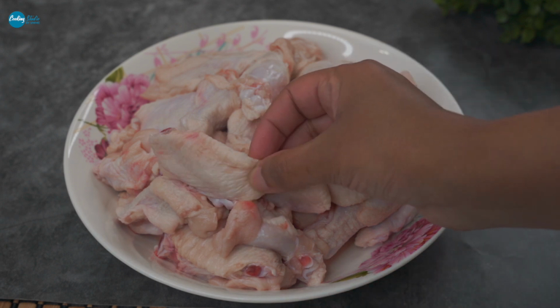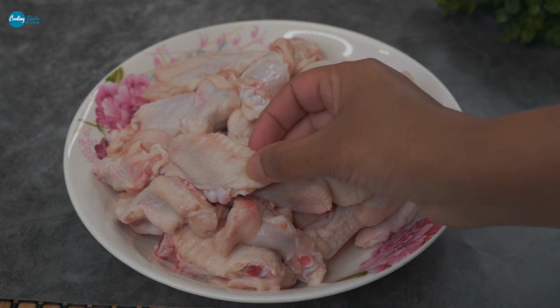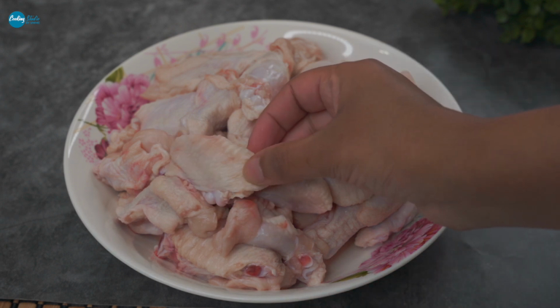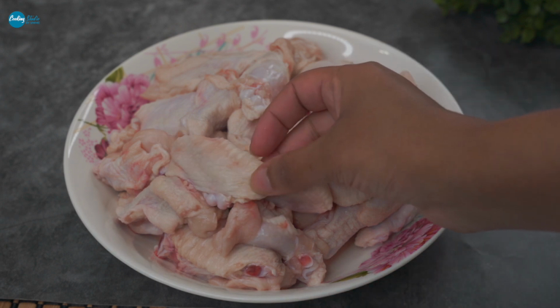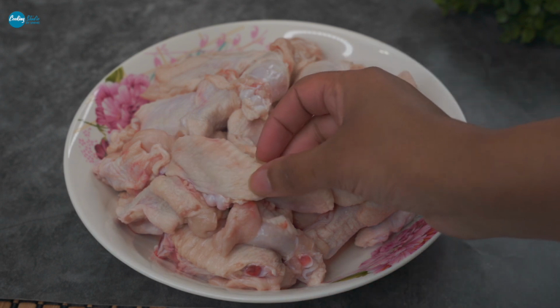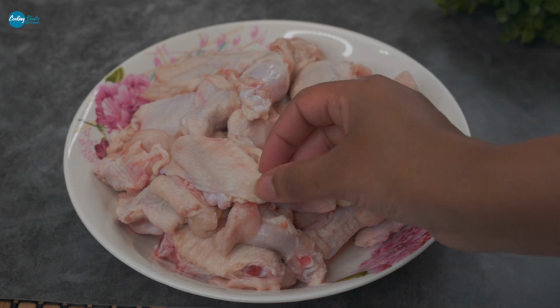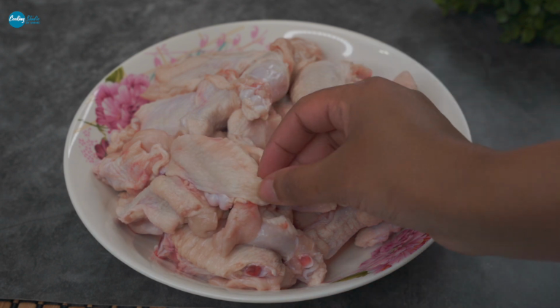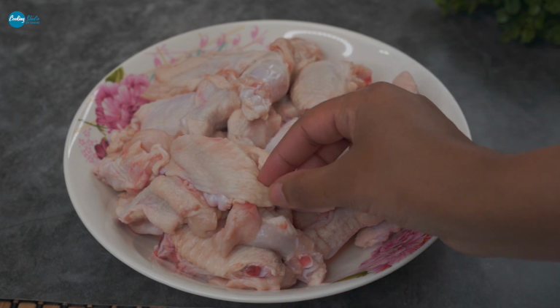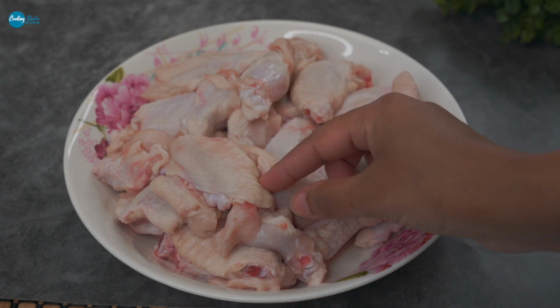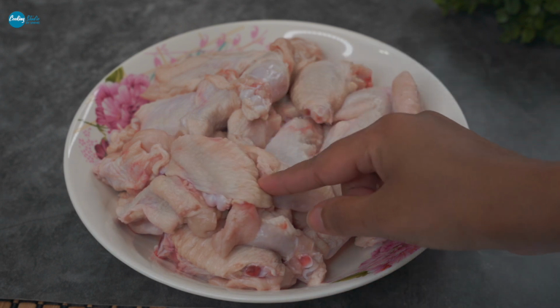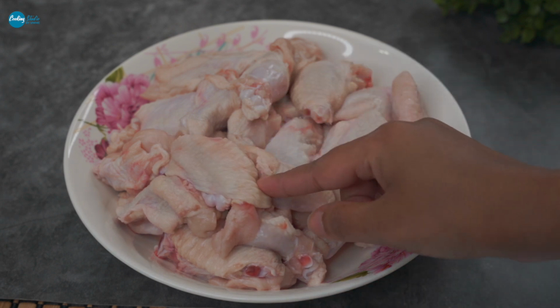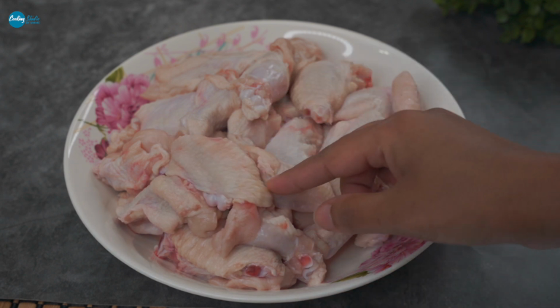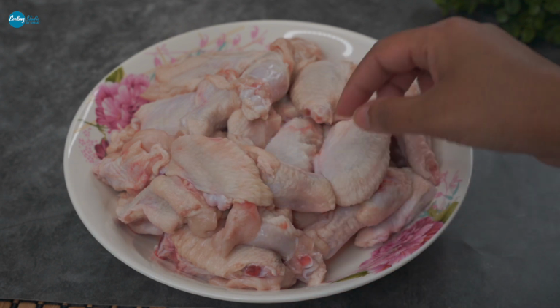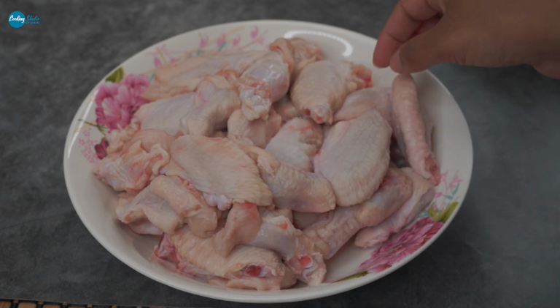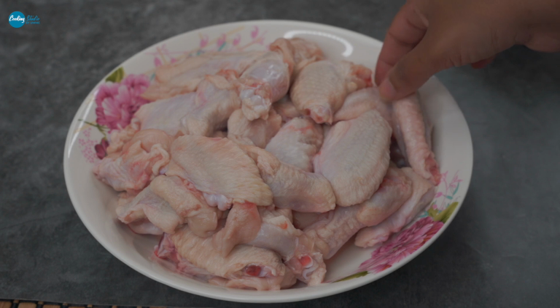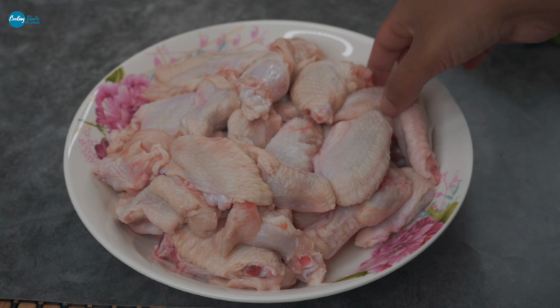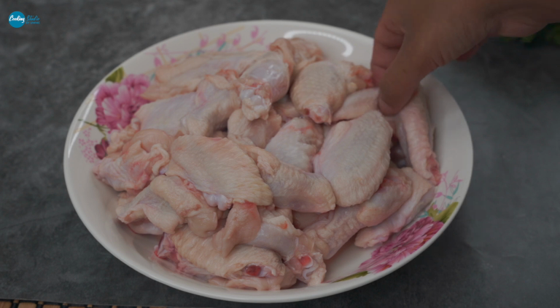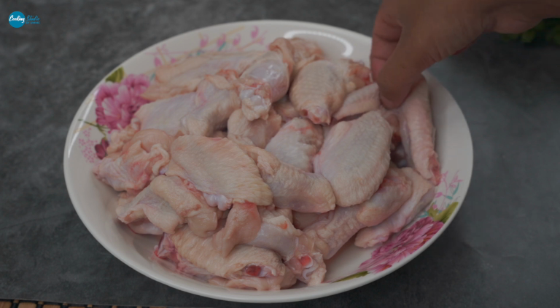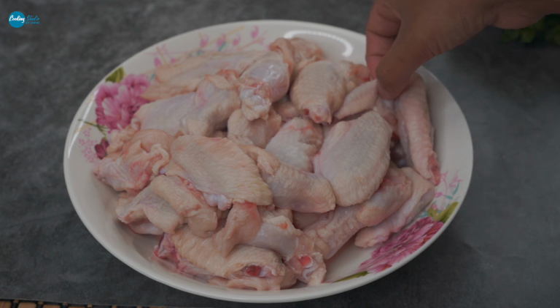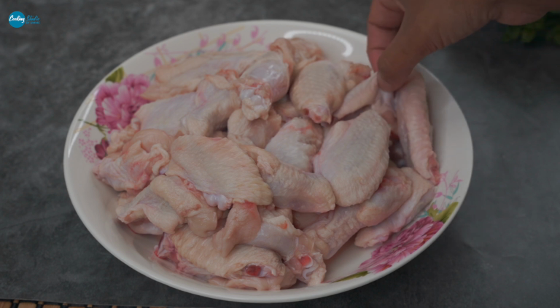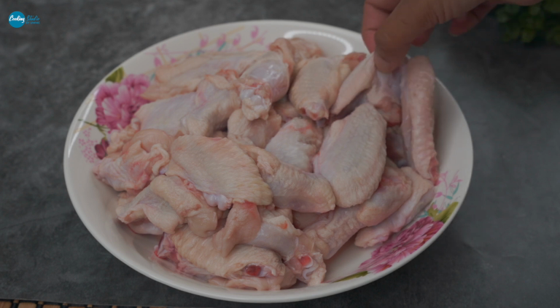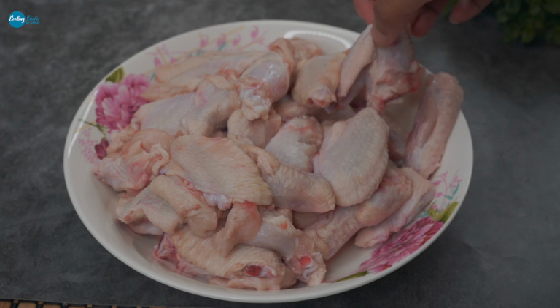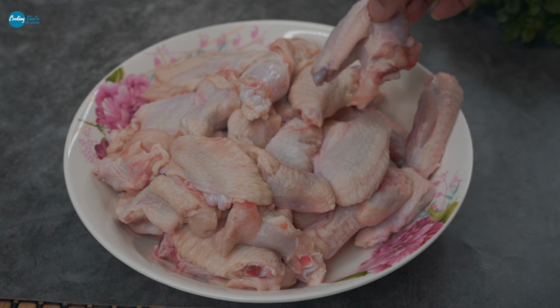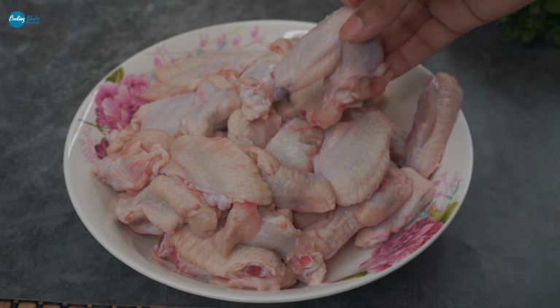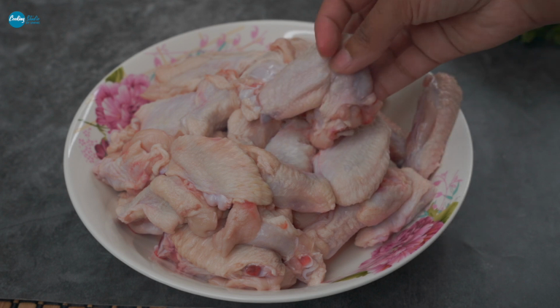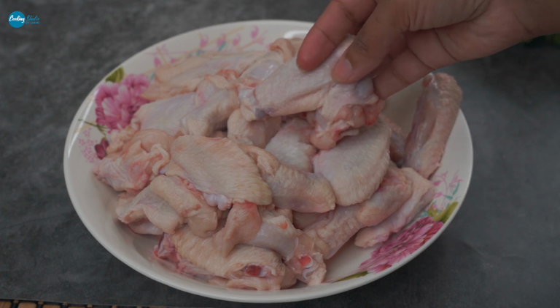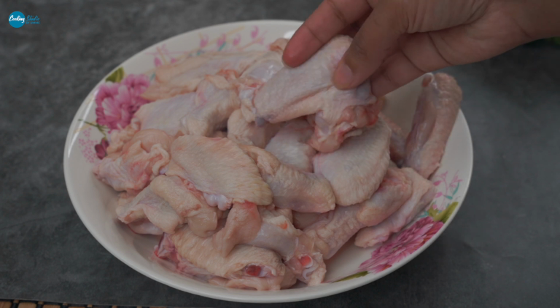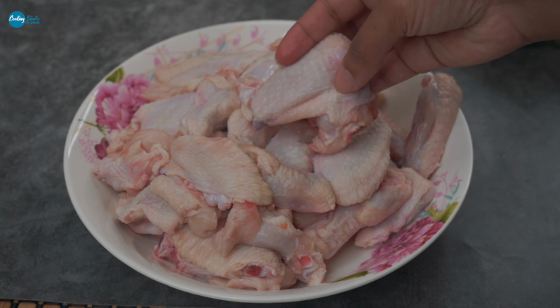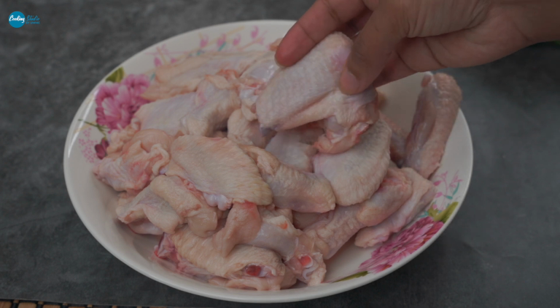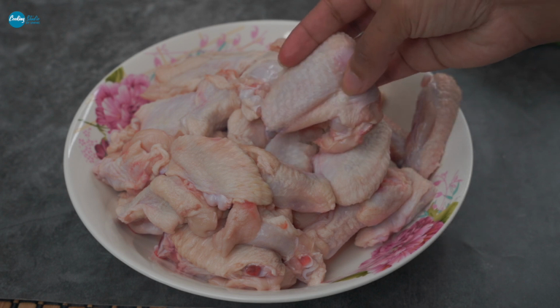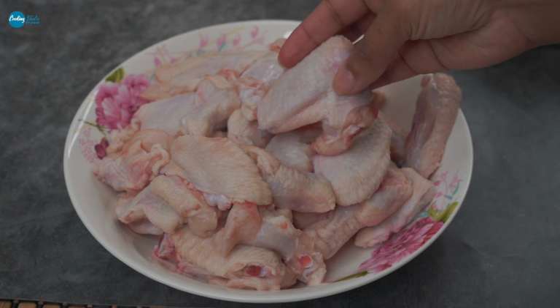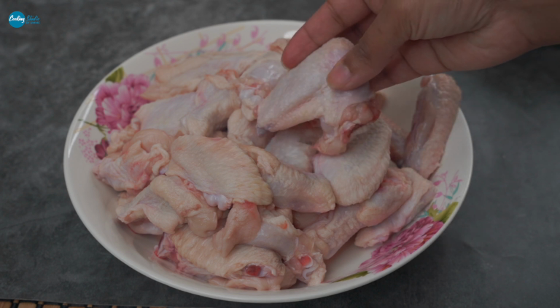I need to use 300 grams of meat, which means wings. I need to use this so that the wings should be done properly.